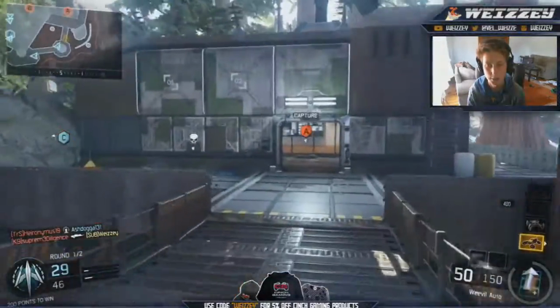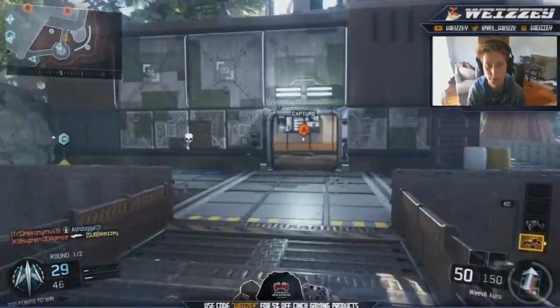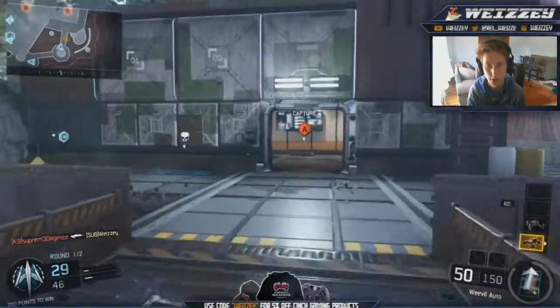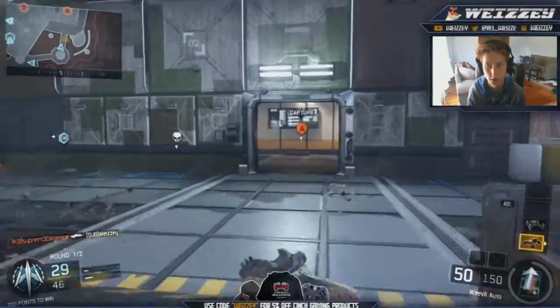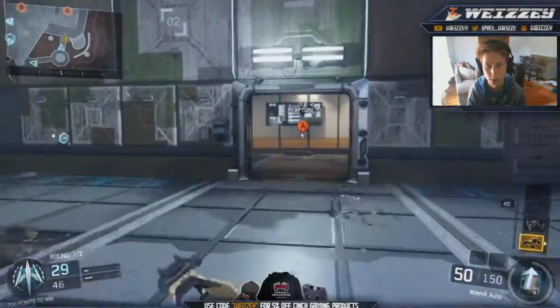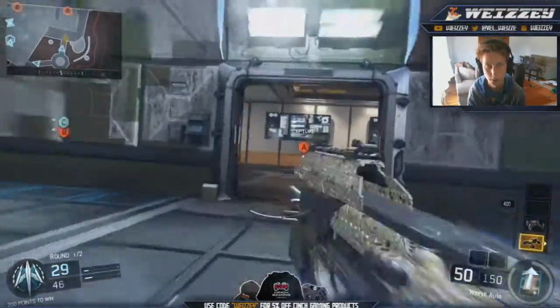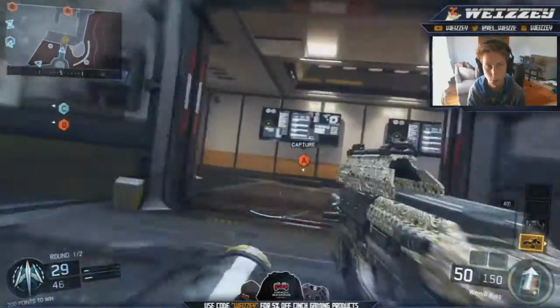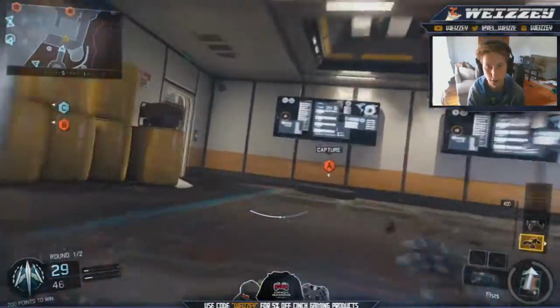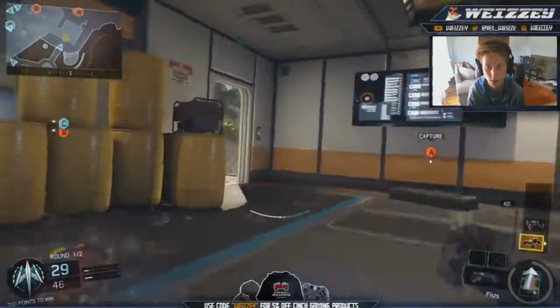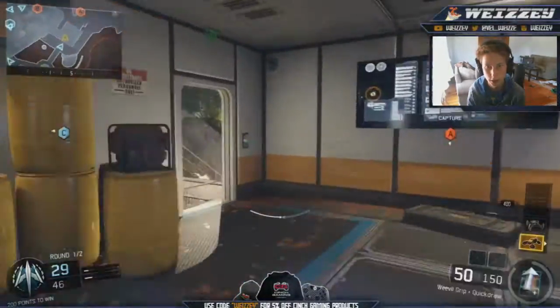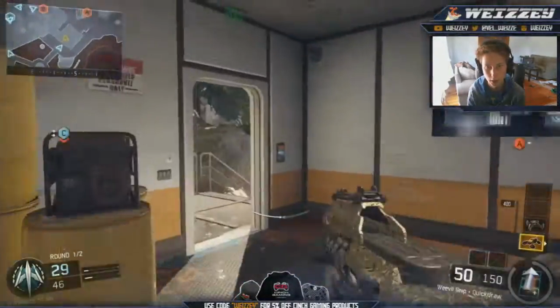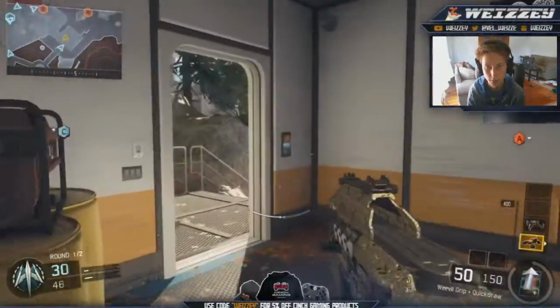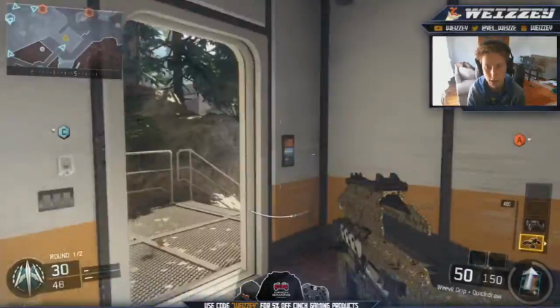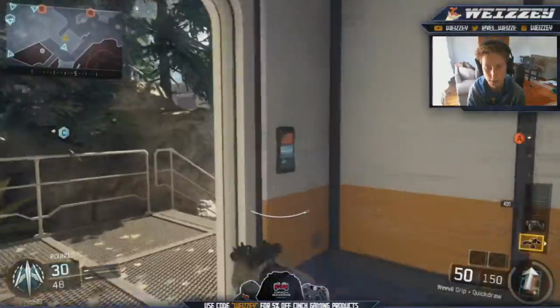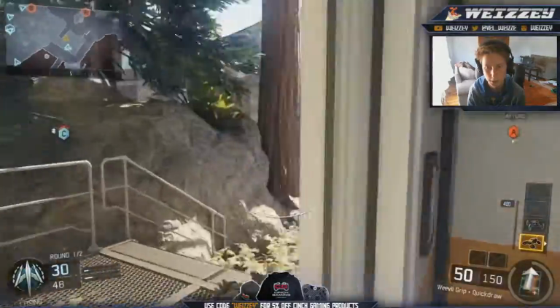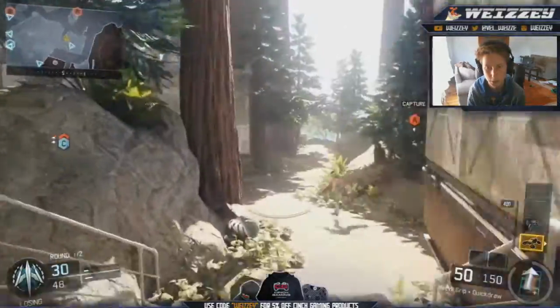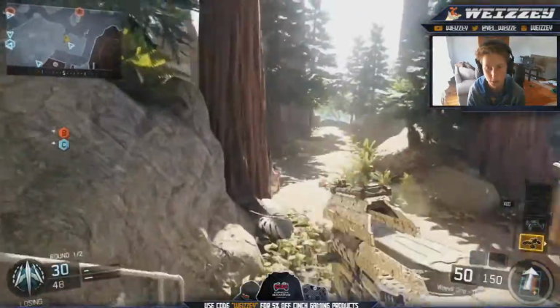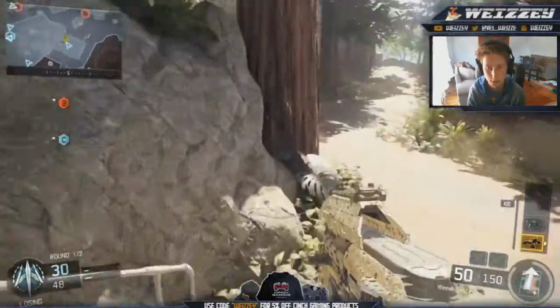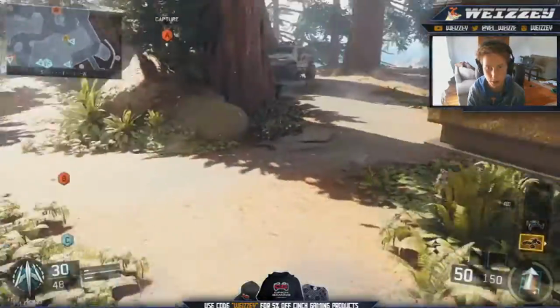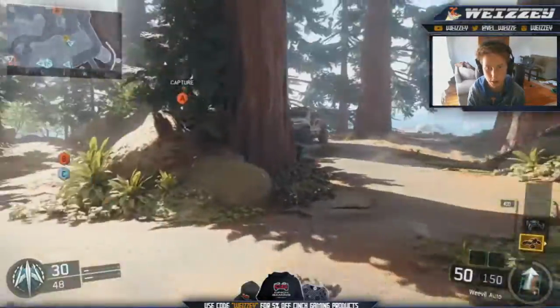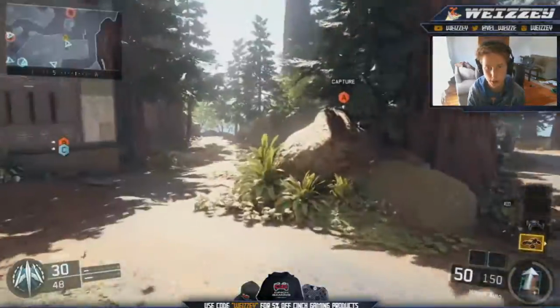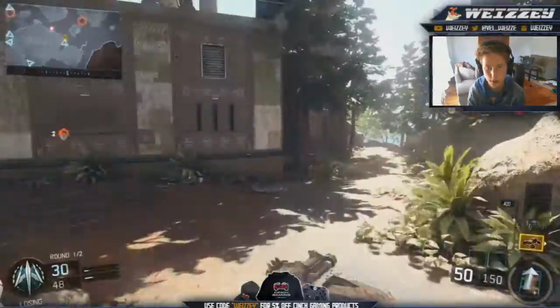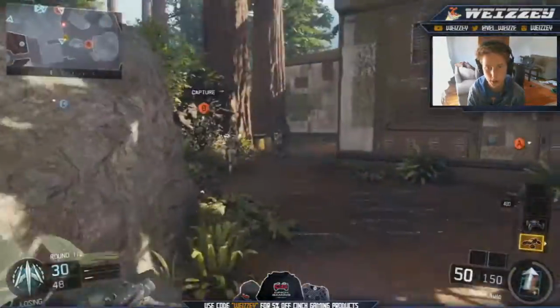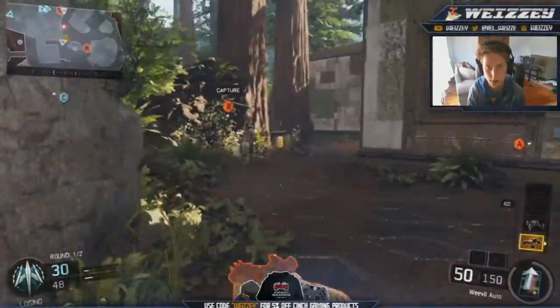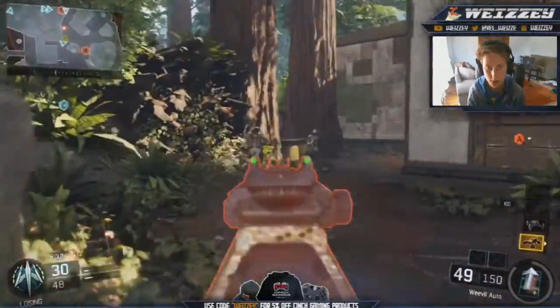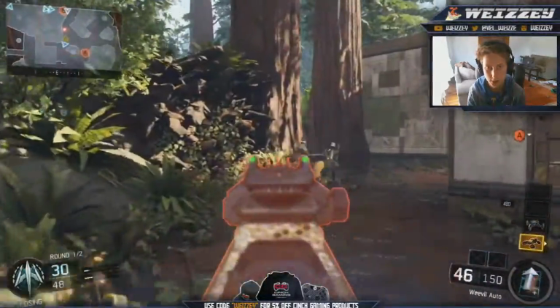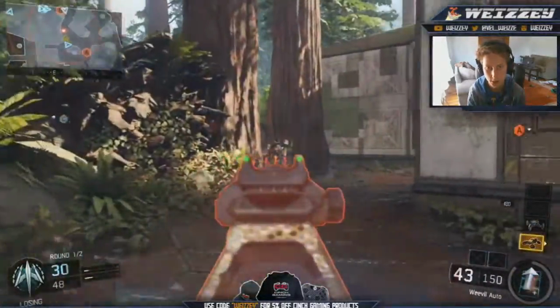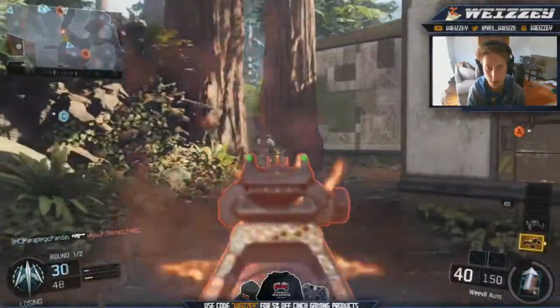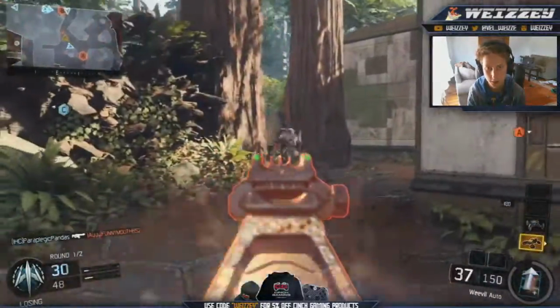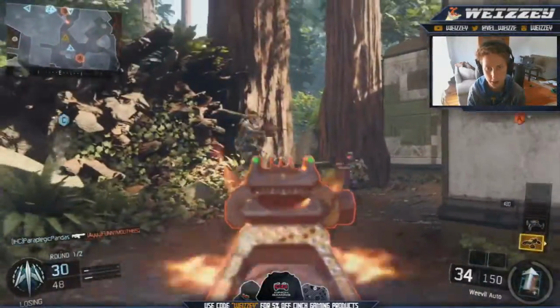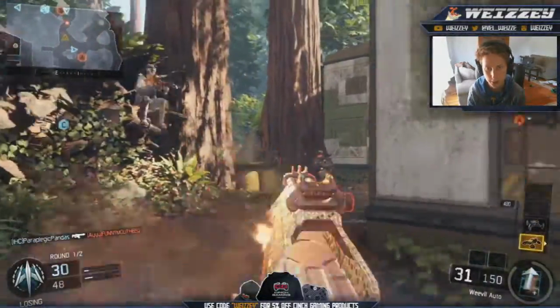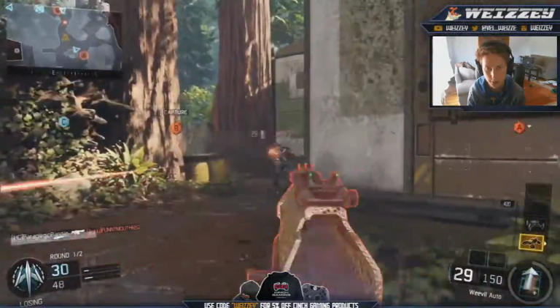Moving on to the Weevil. The Weevil is probably the best looking one with diamond on it, just because a lot of it has diamond on it.